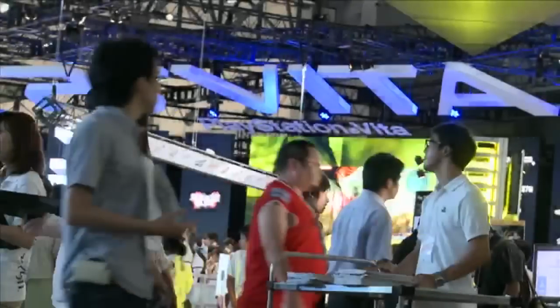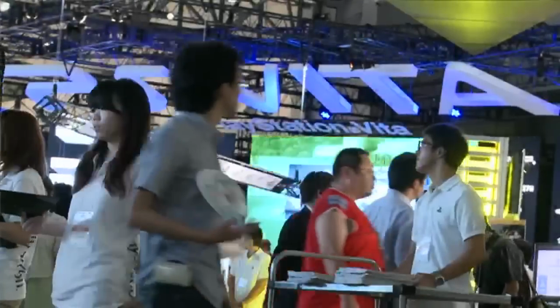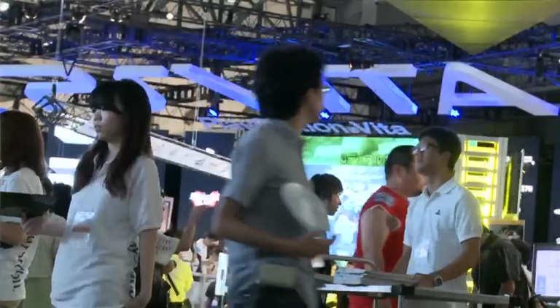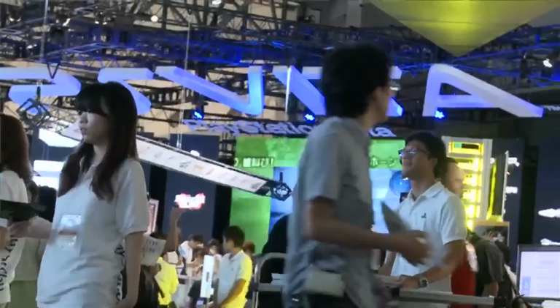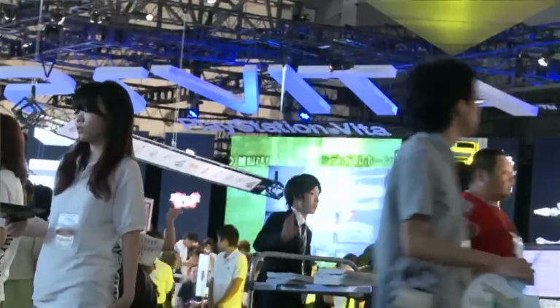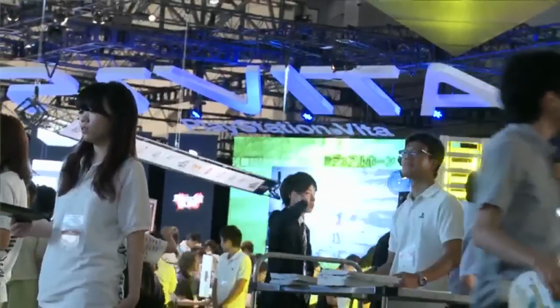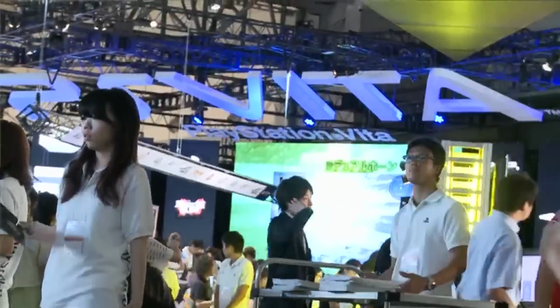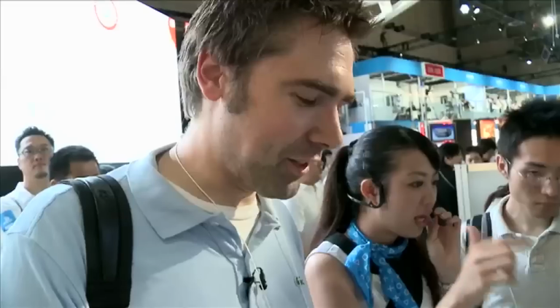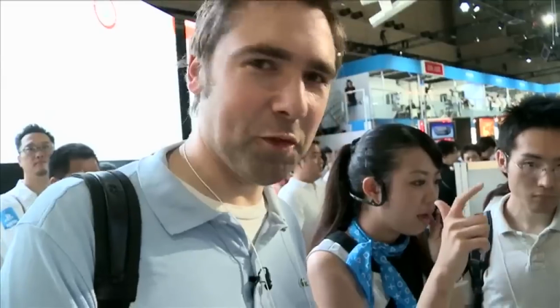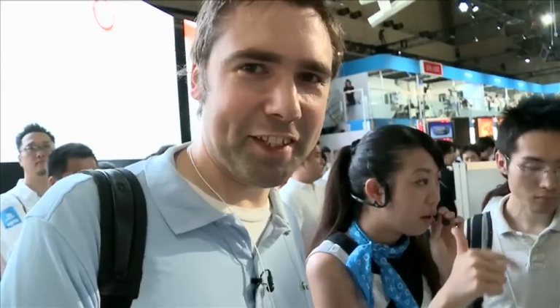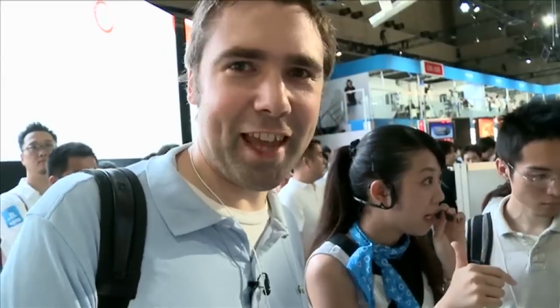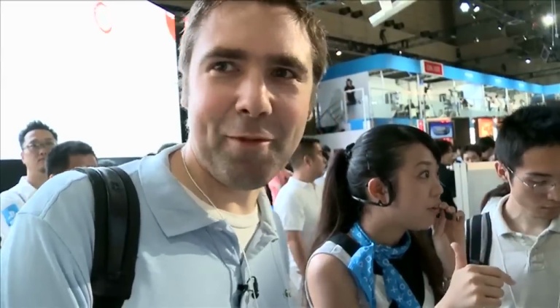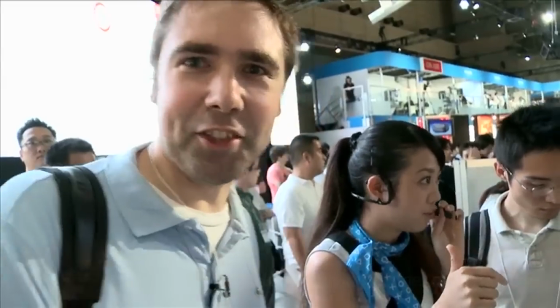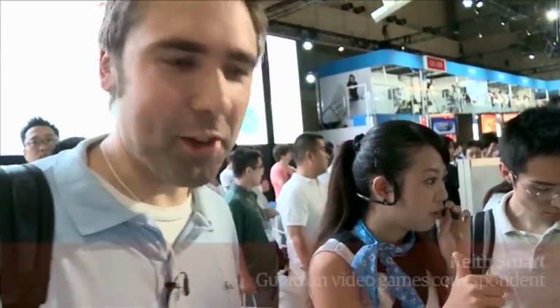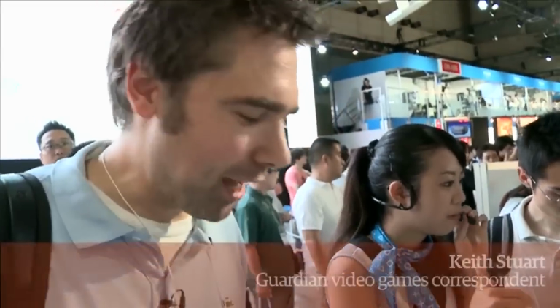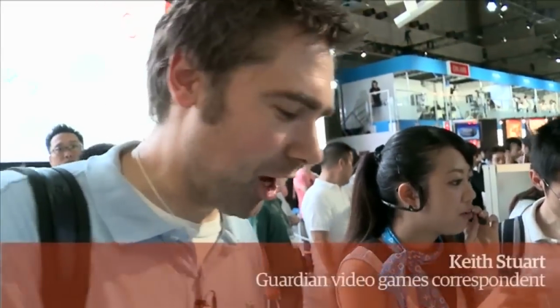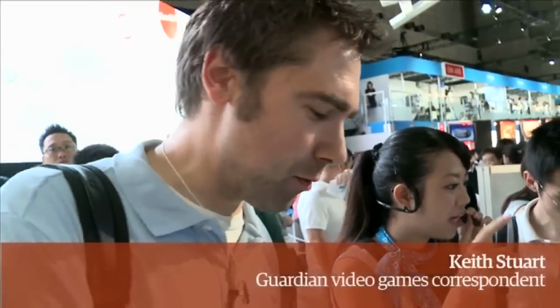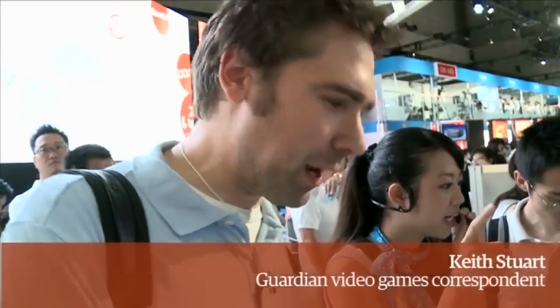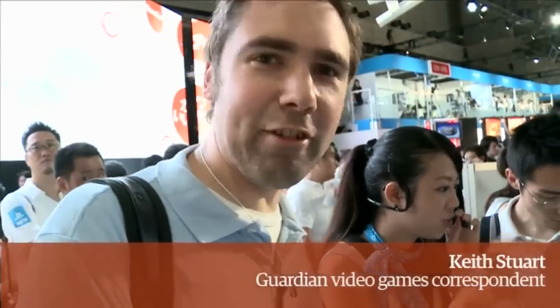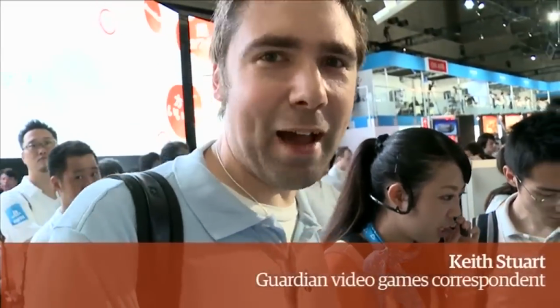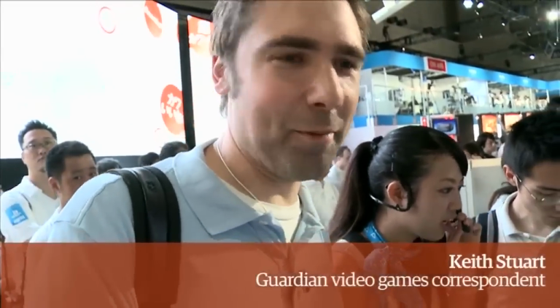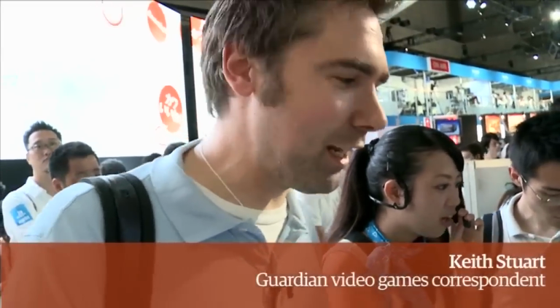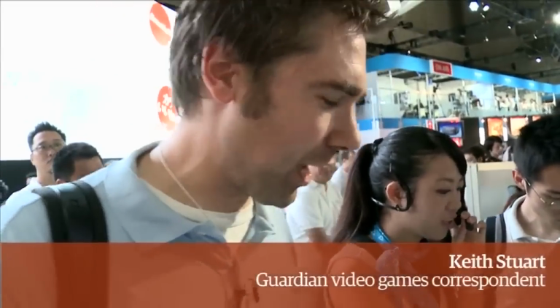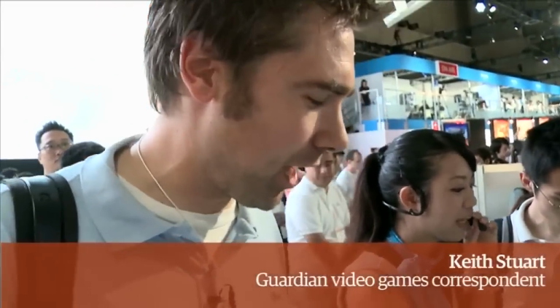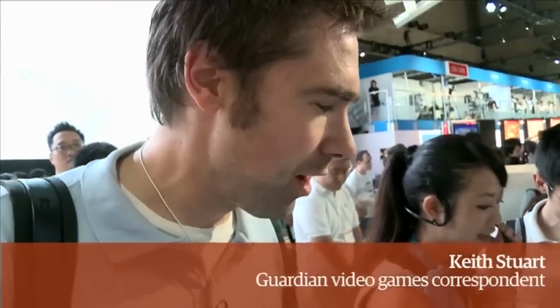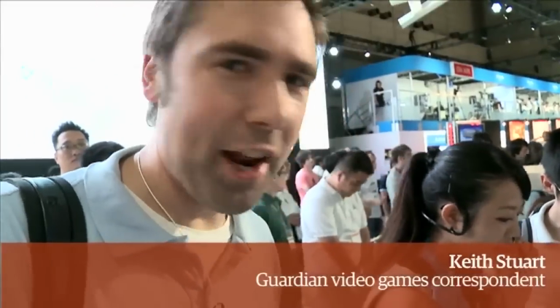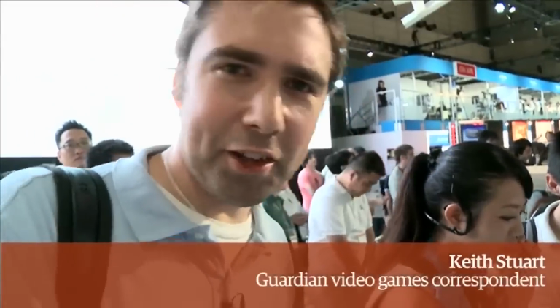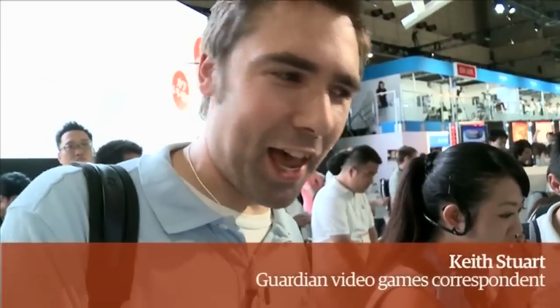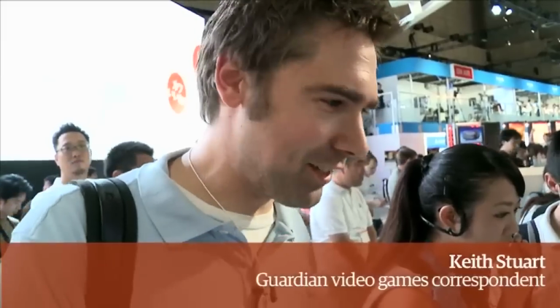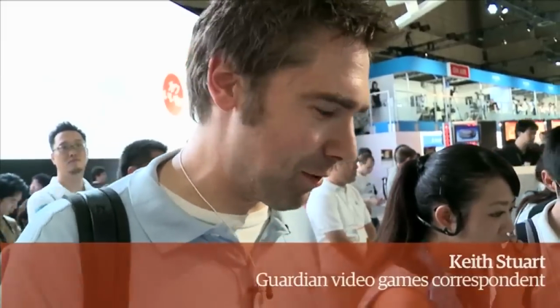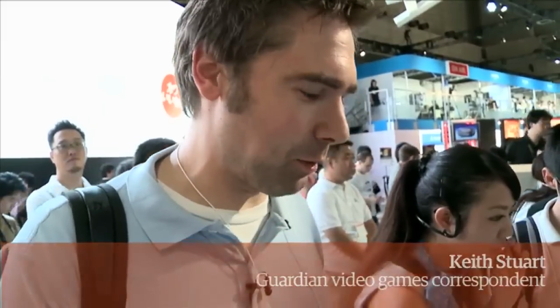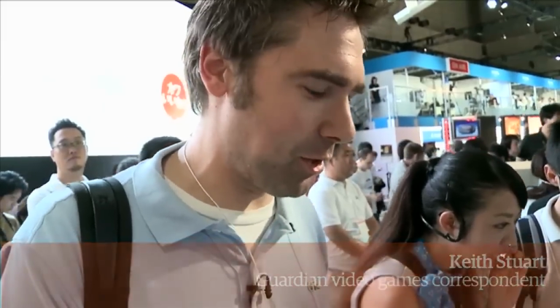We're at the very crowded PlayStation Vita demo place at the Tokyo Game Show, where we're playing Rayman, but it looks like I don't understand exactly what we're supposed to be doing.